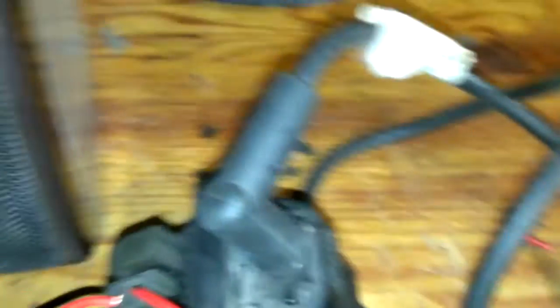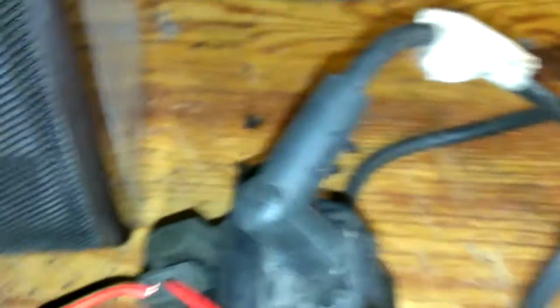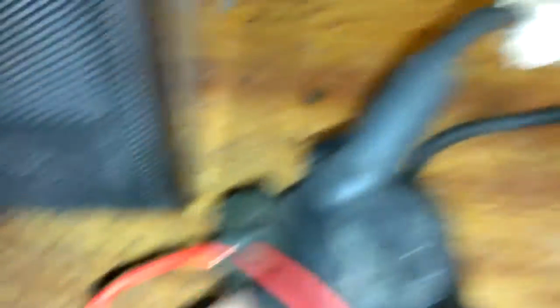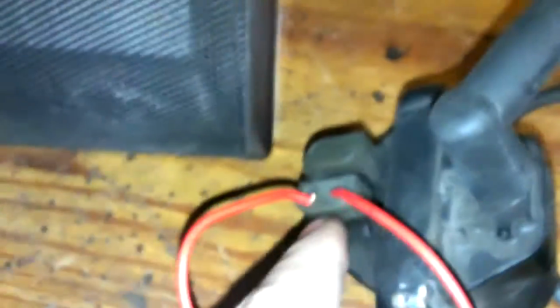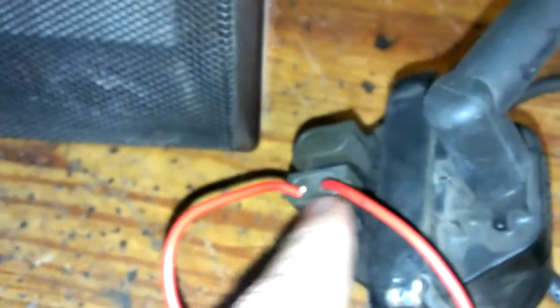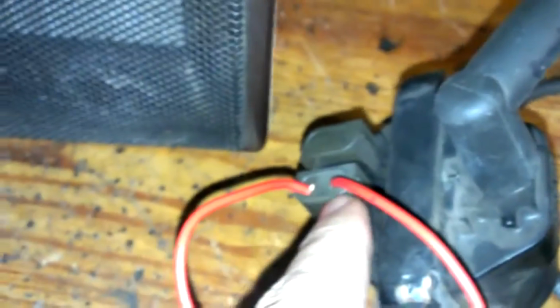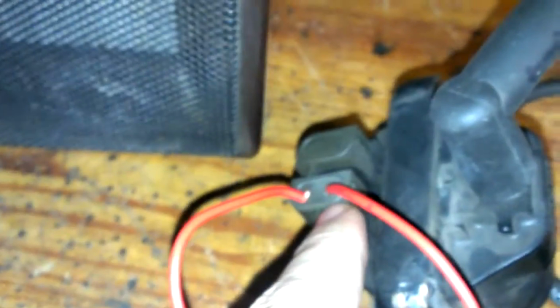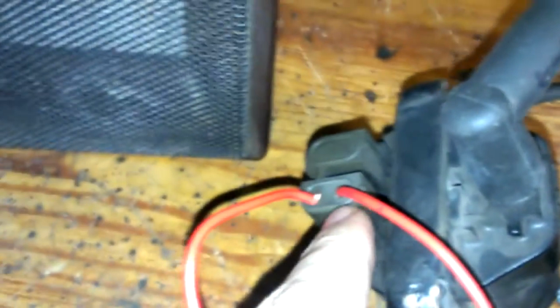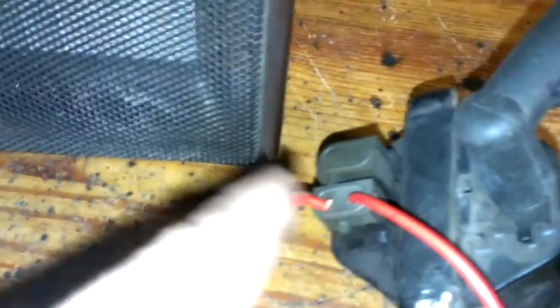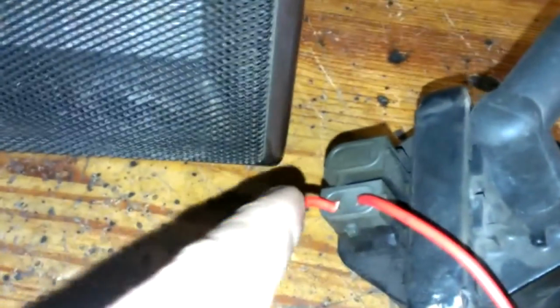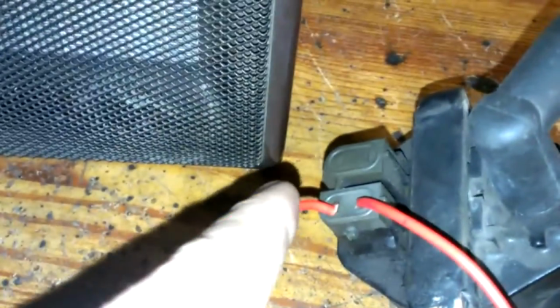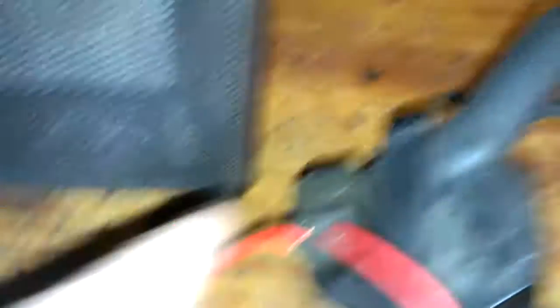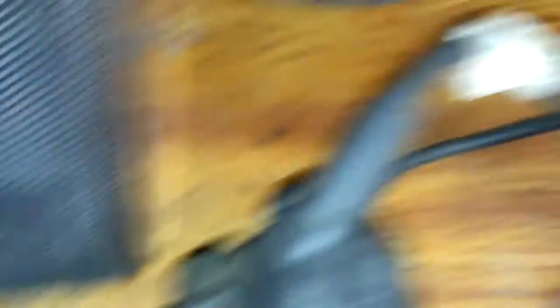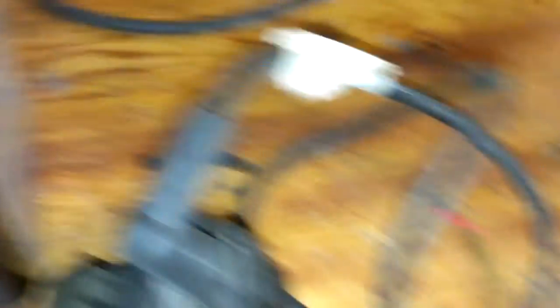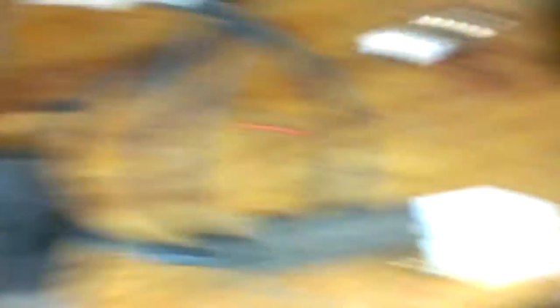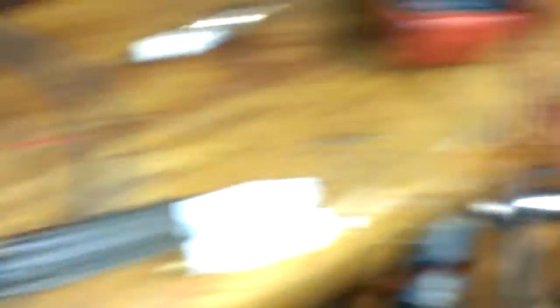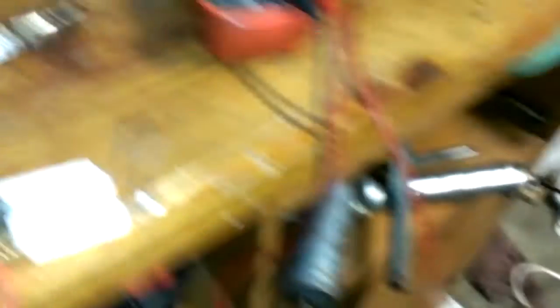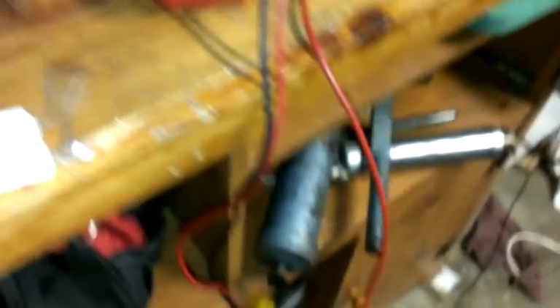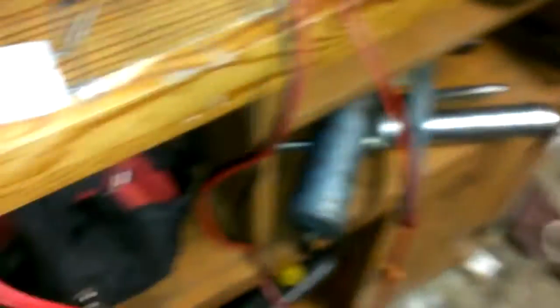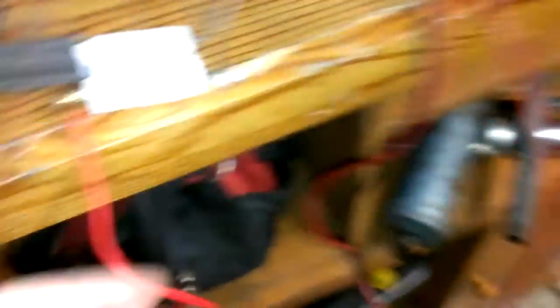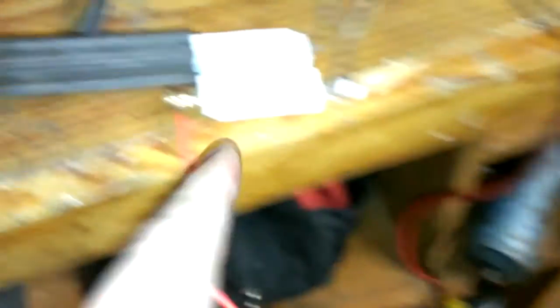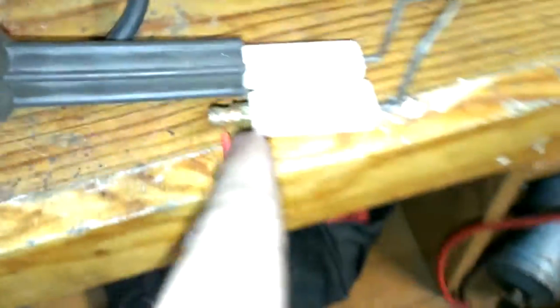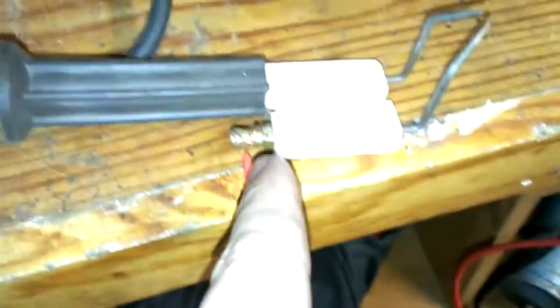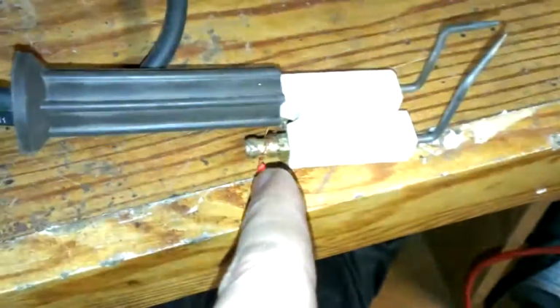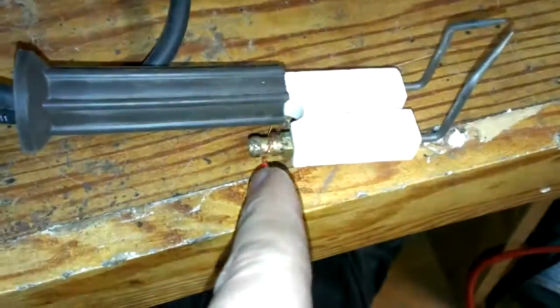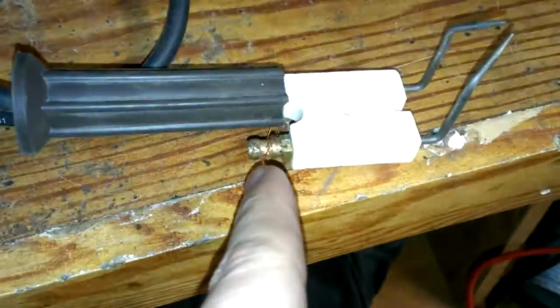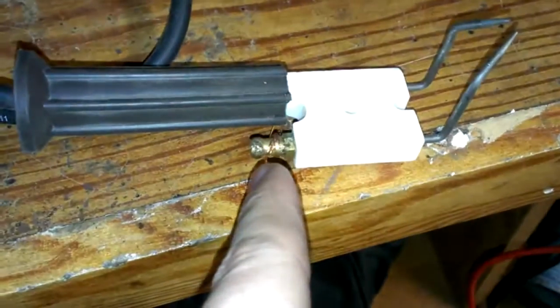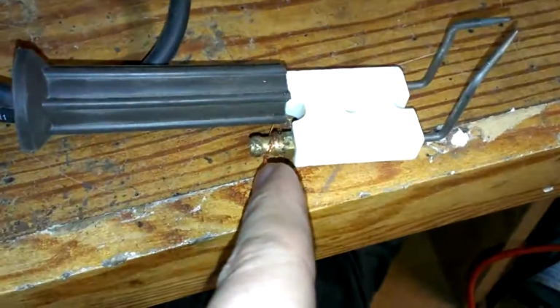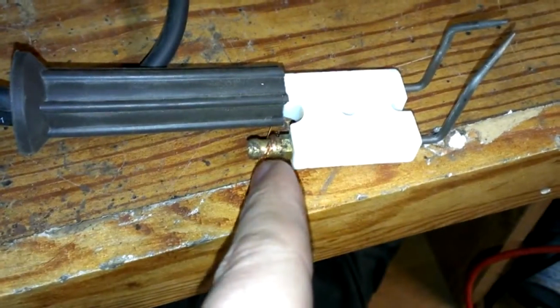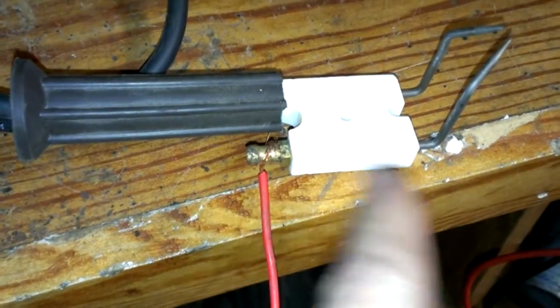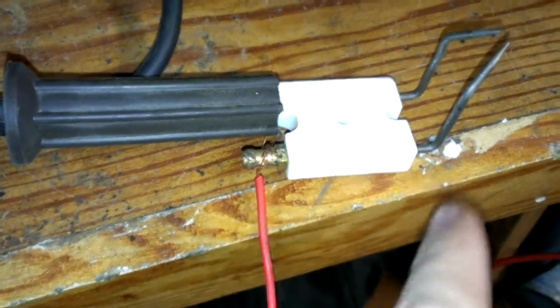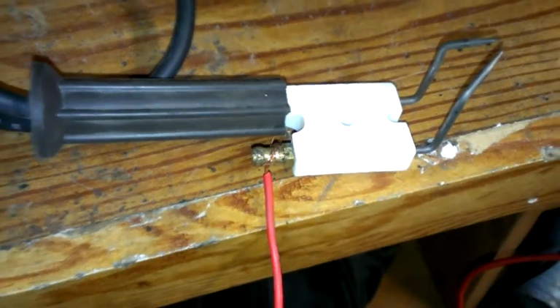This one on the right is positive, this one here is negative, and it's being attached to the negative terminal.